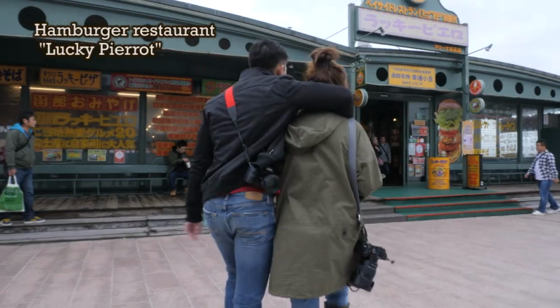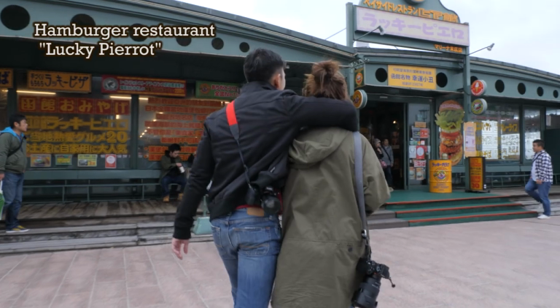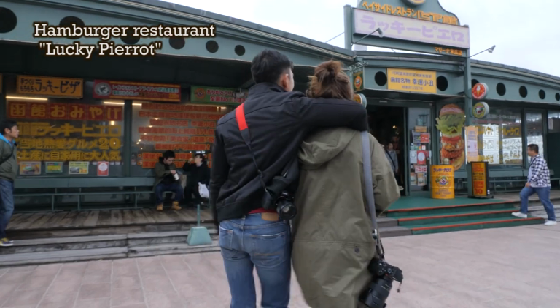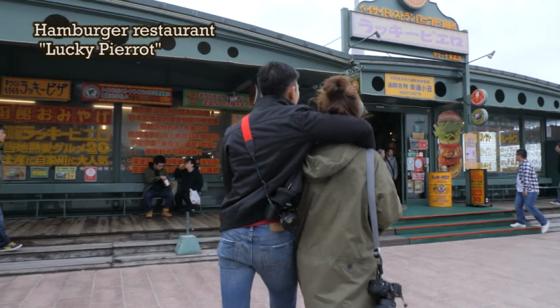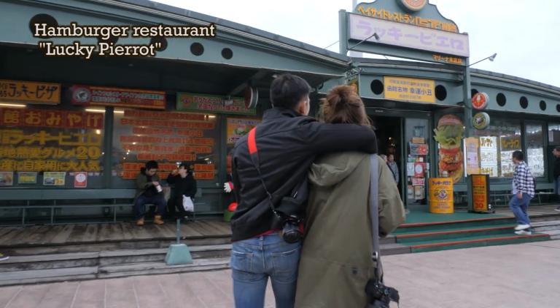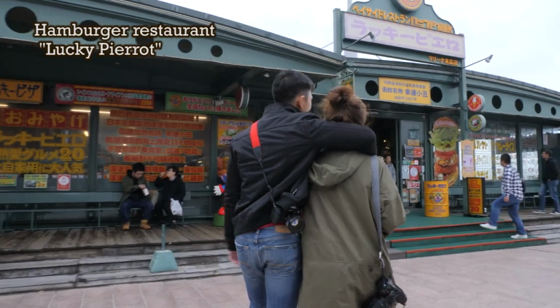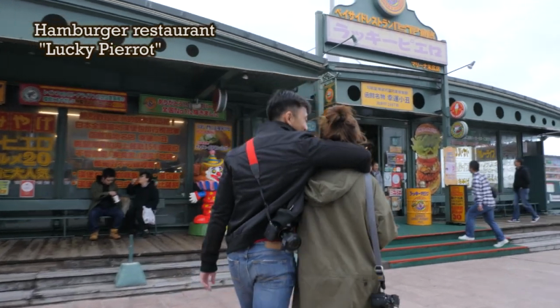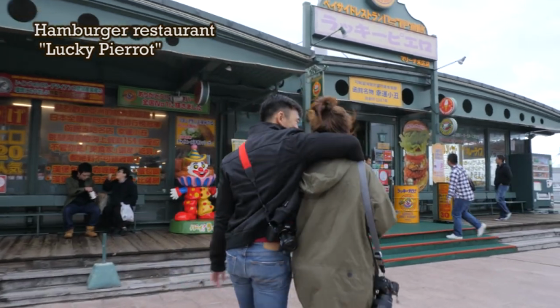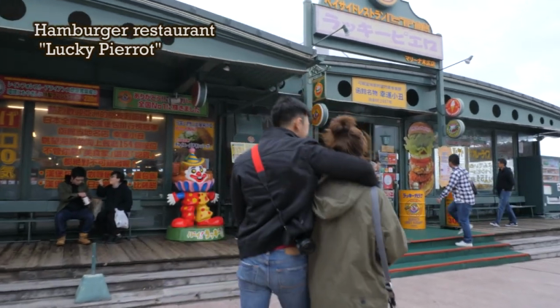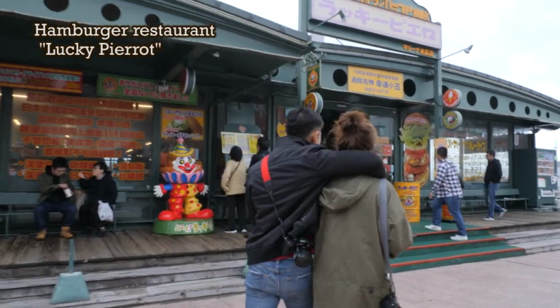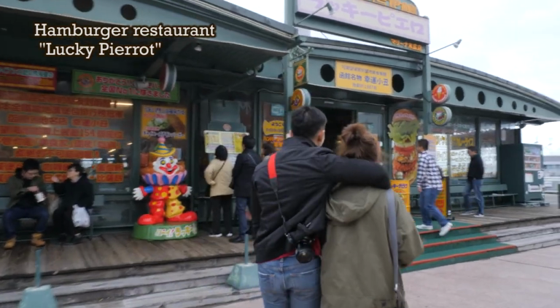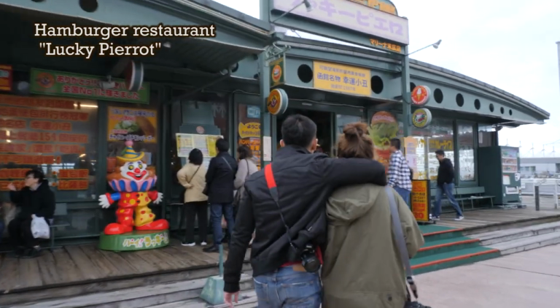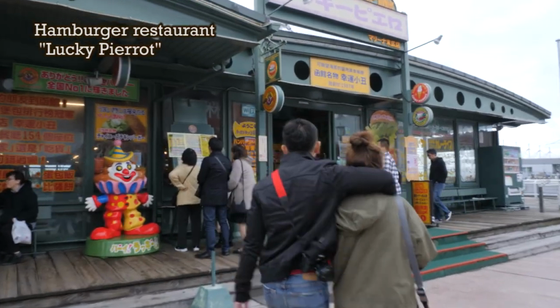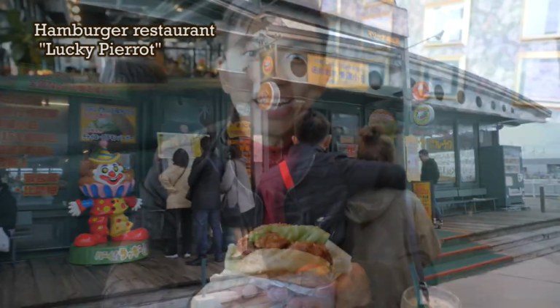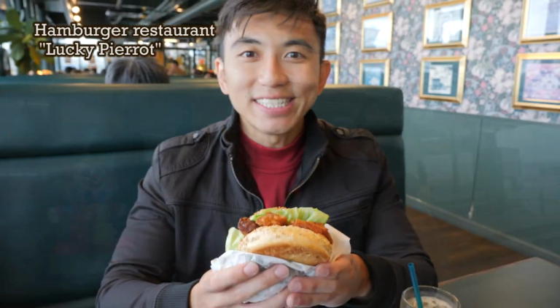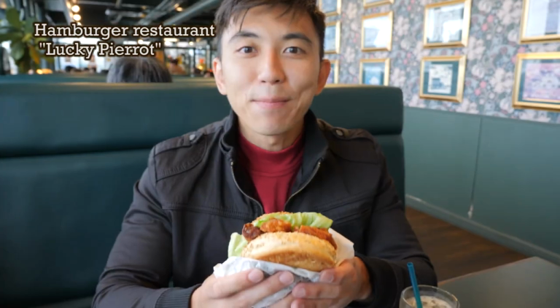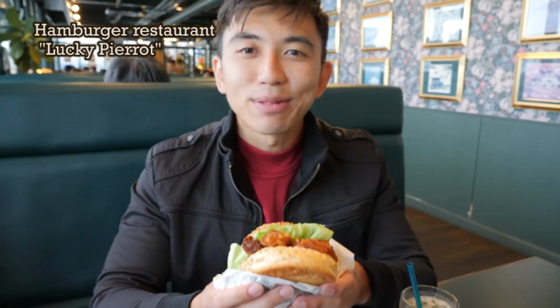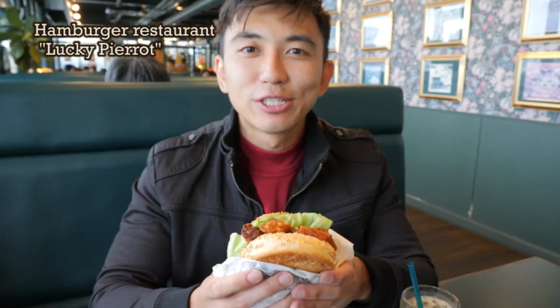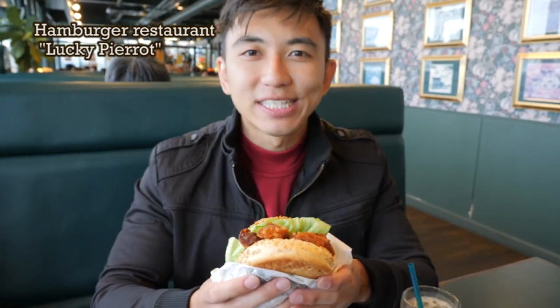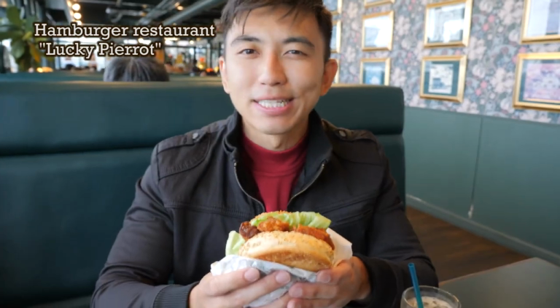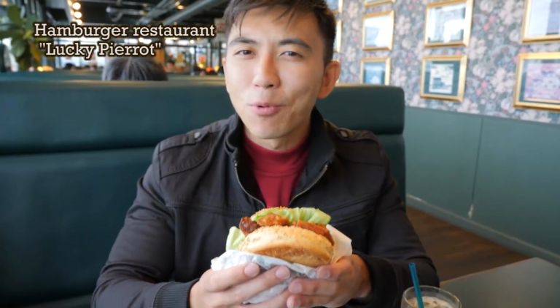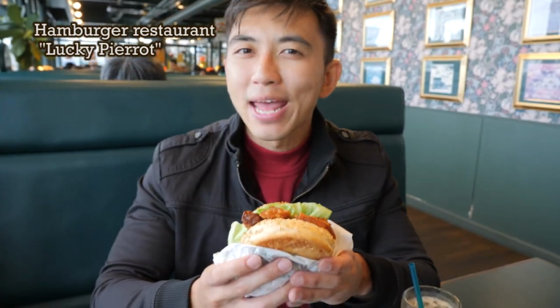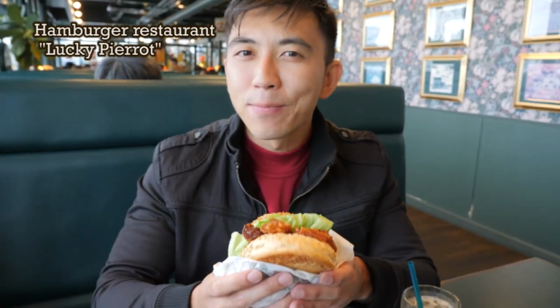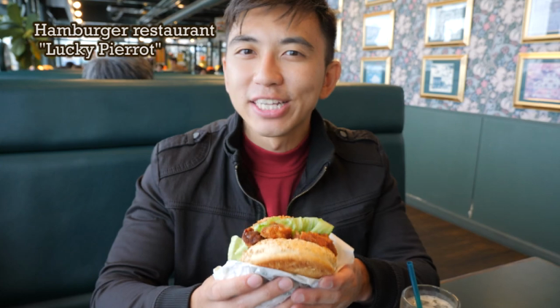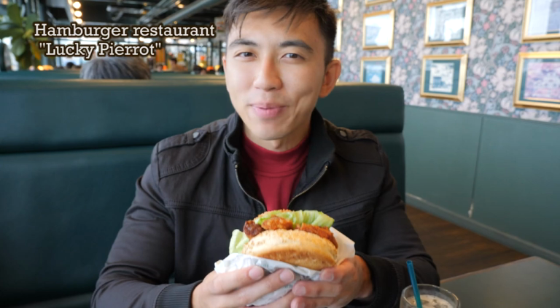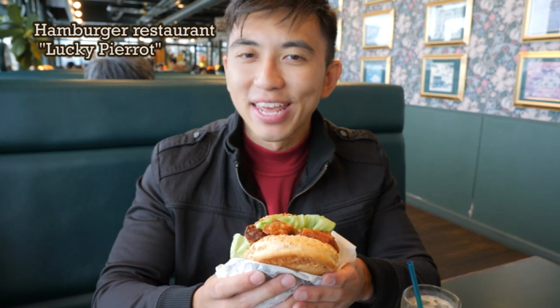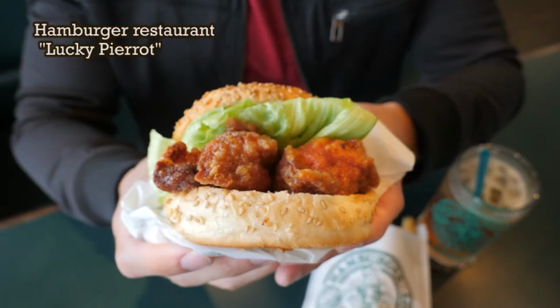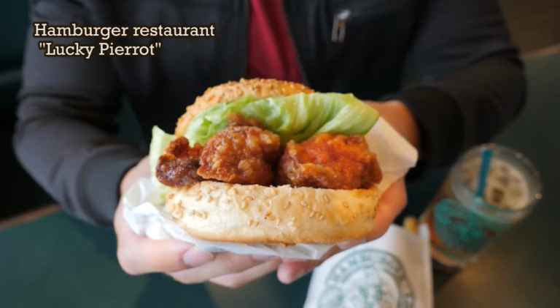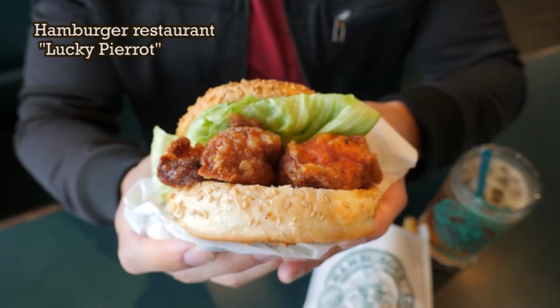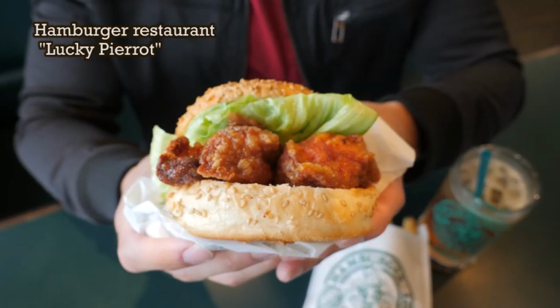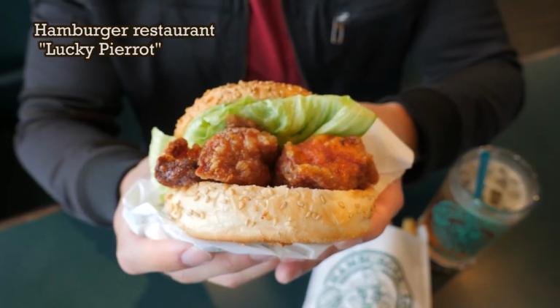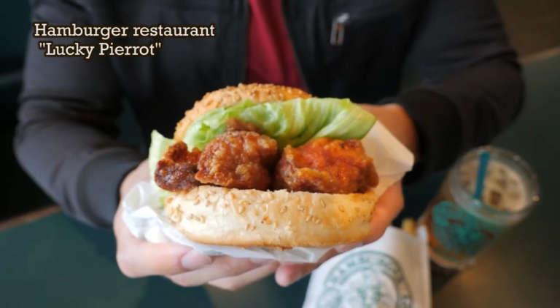Opposite is the popular hamburger restaurant Lucky Pierrot. This hamburger has been chosen as the number one hamburger in Japan. You definitely have to try this.